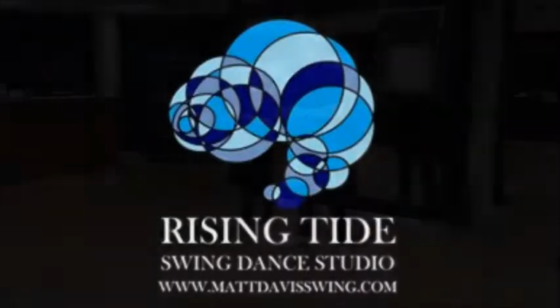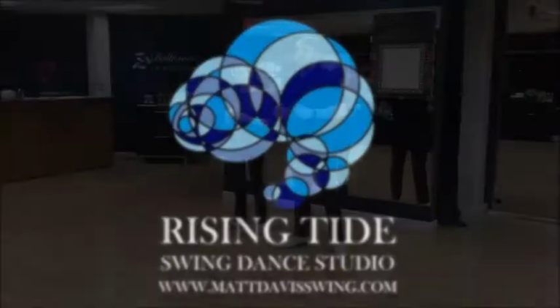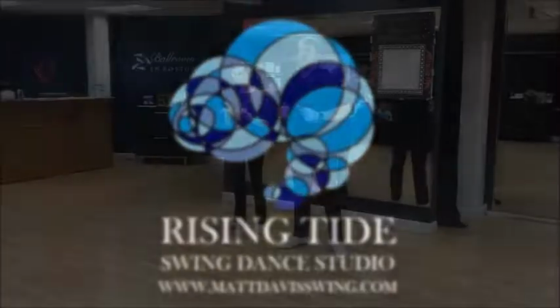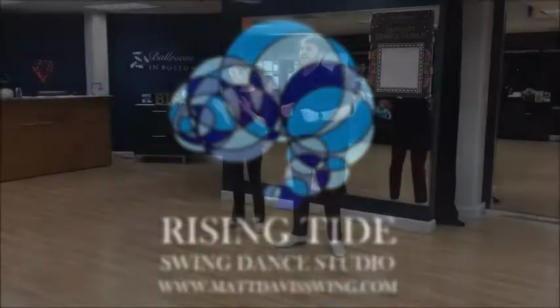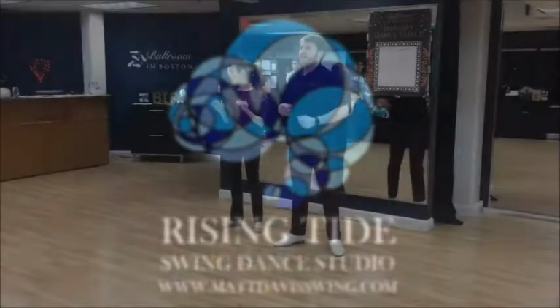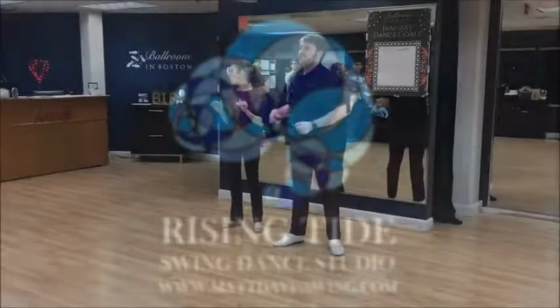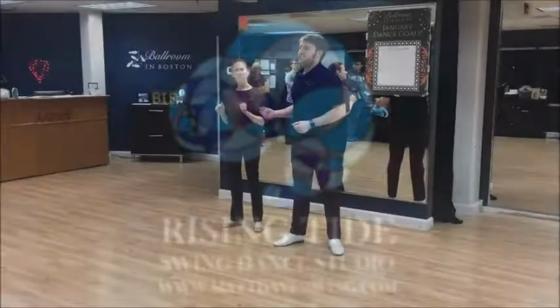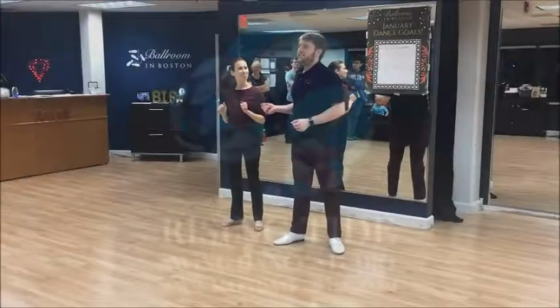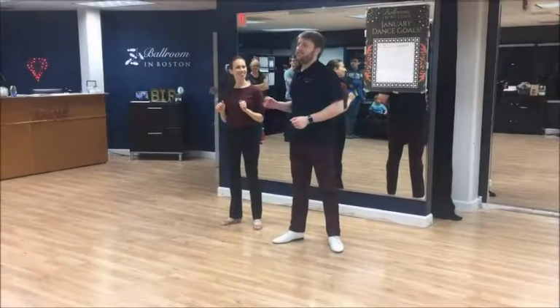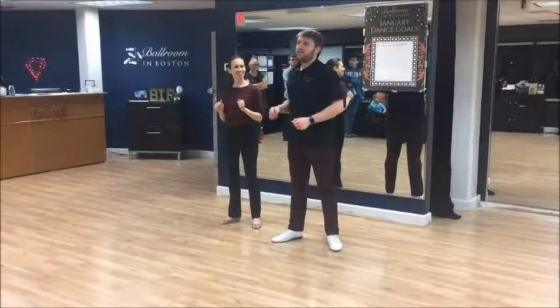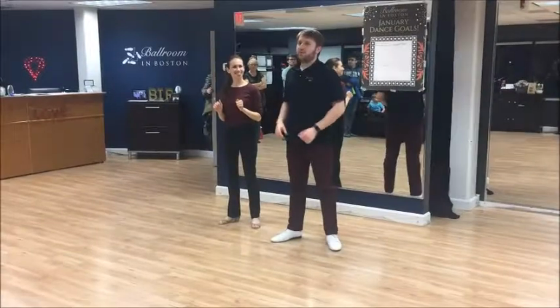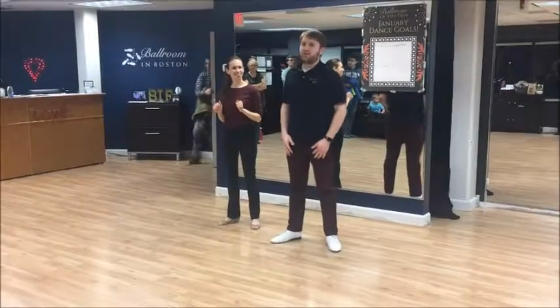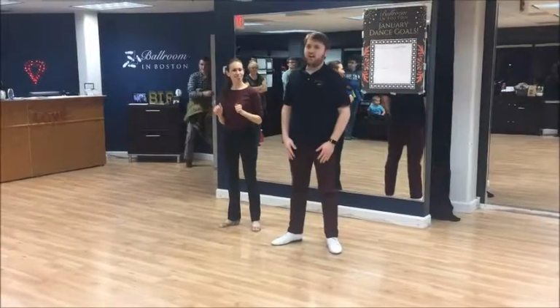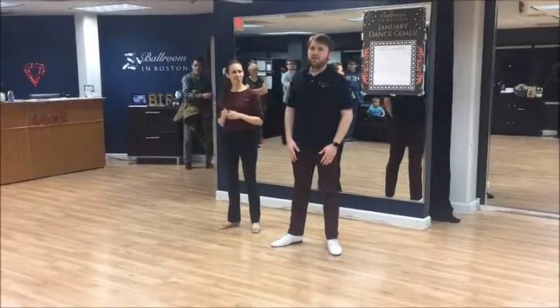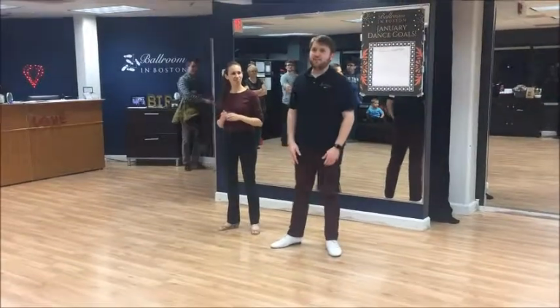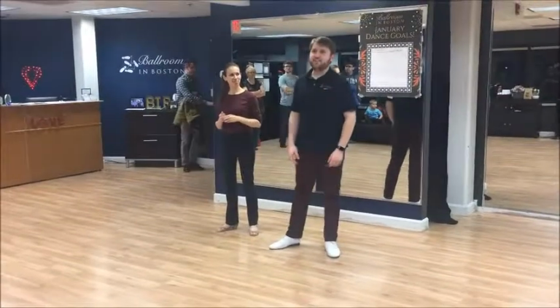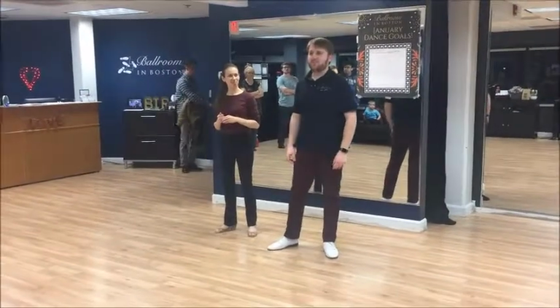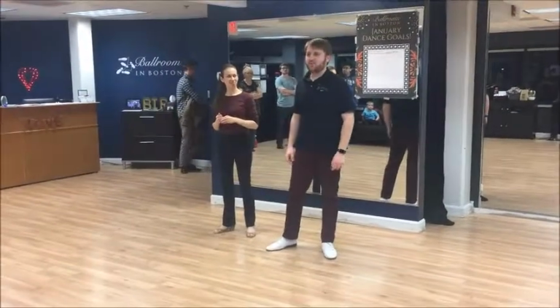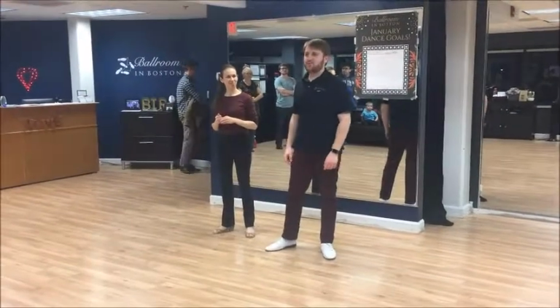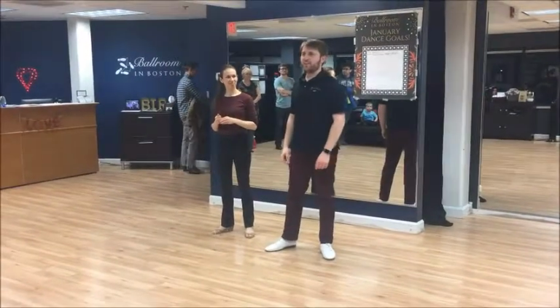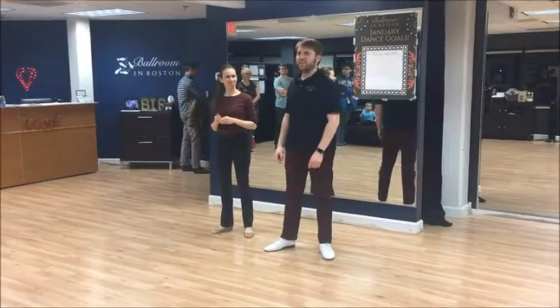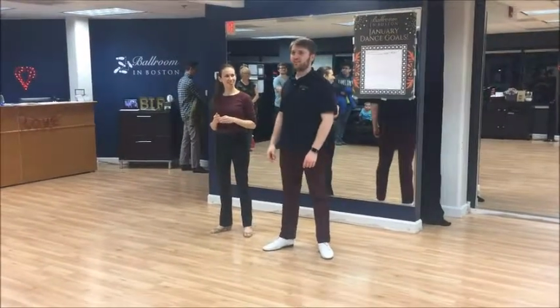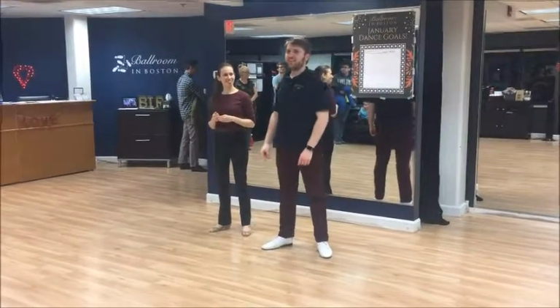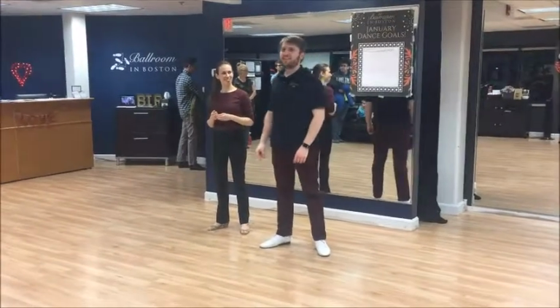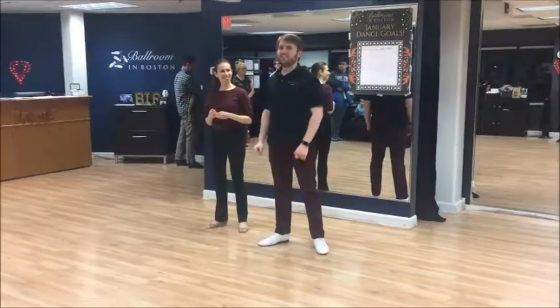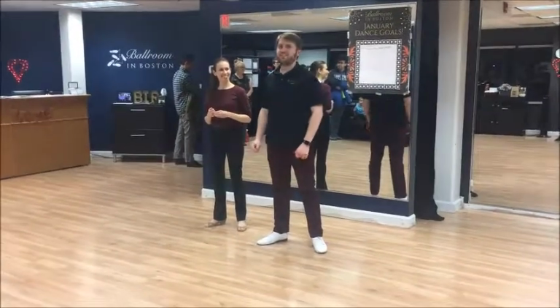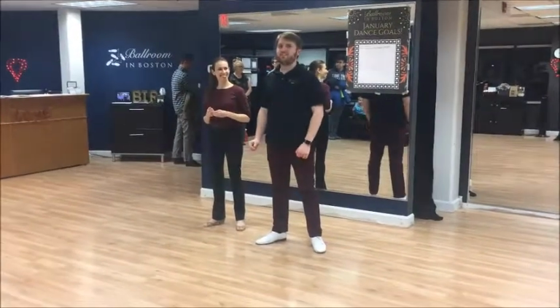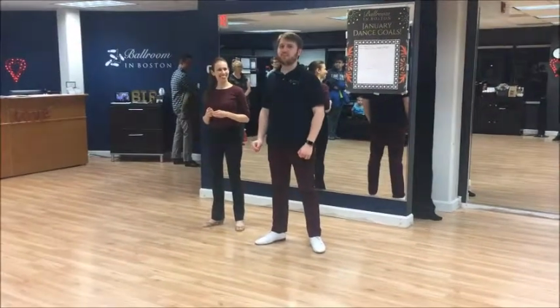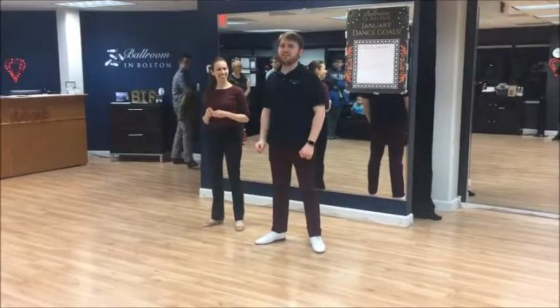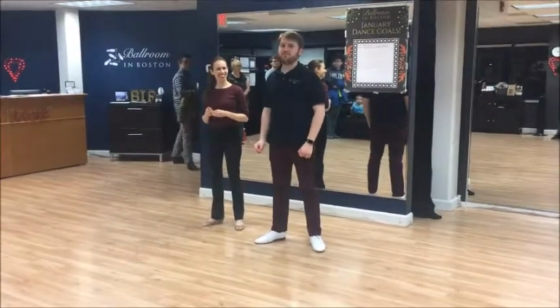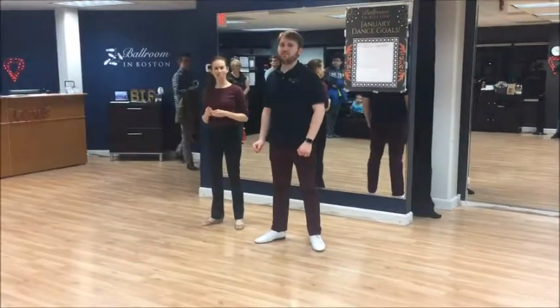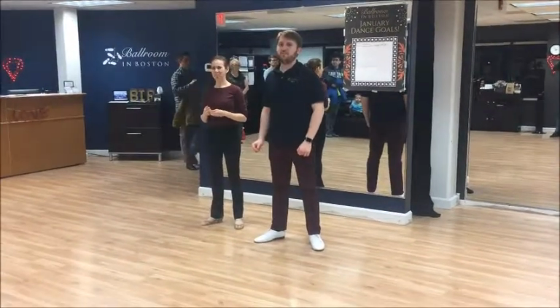Hi, I'm Matt. This is Desiree. We're here on Monday, January 29th, 2018 with your intermediate class recap.